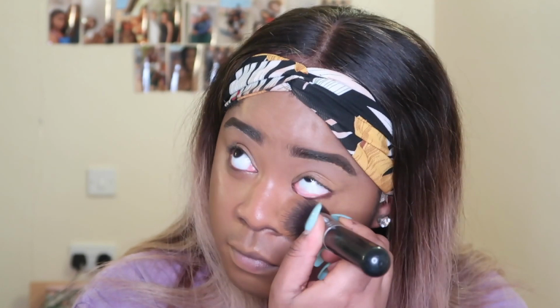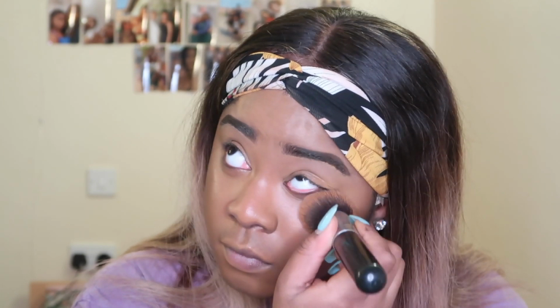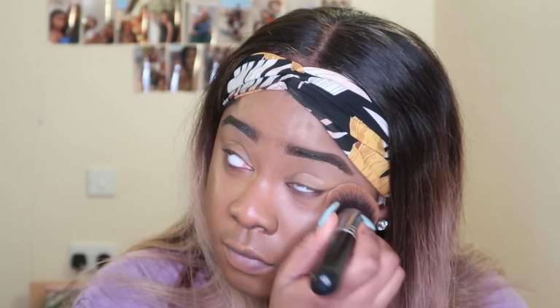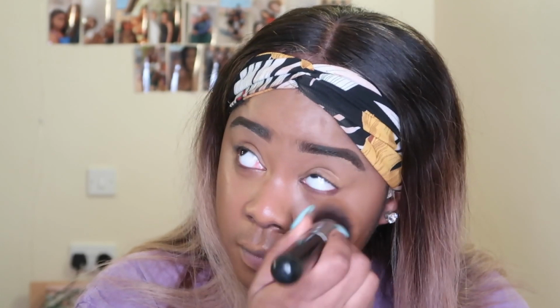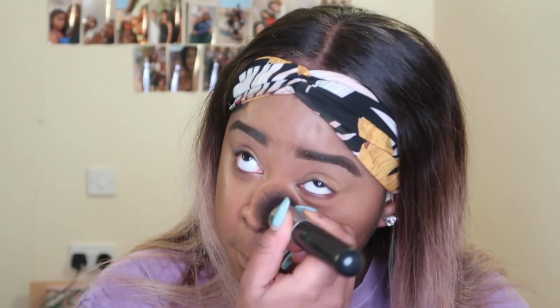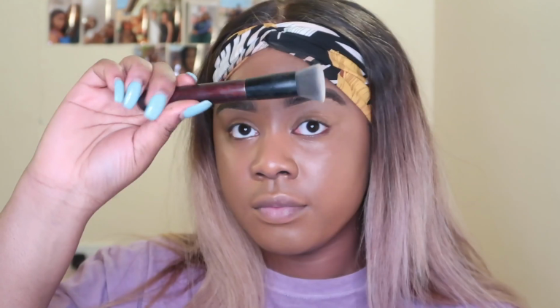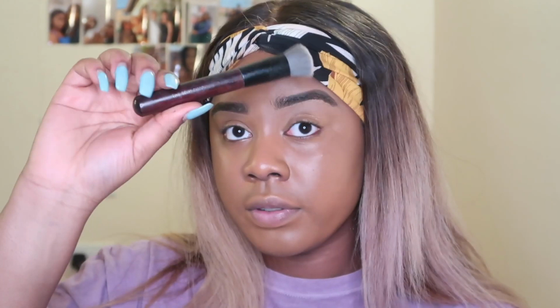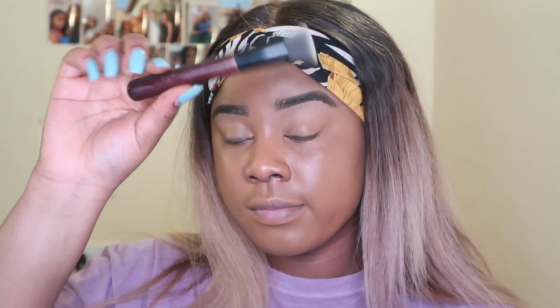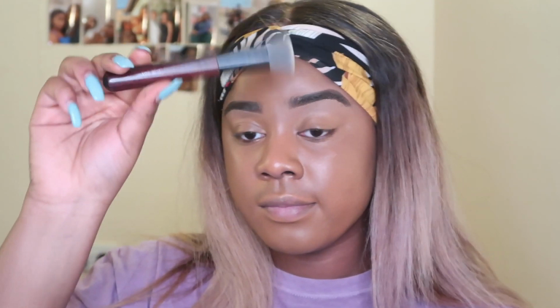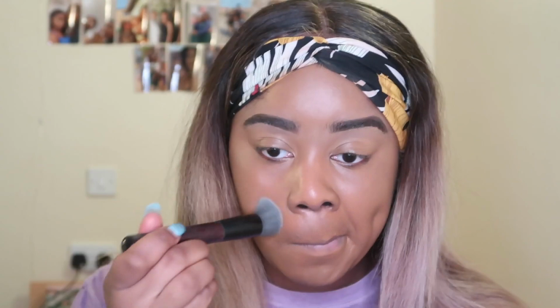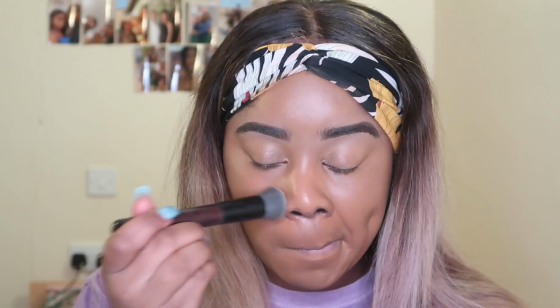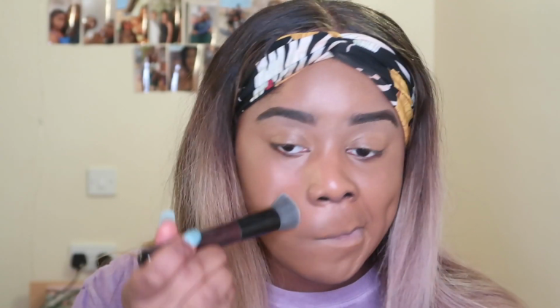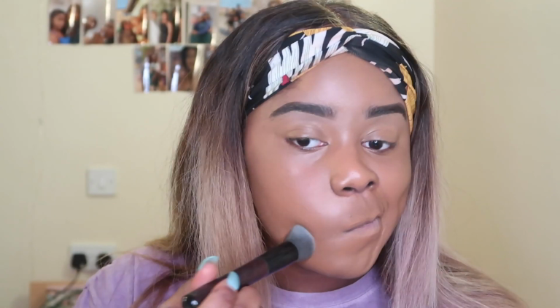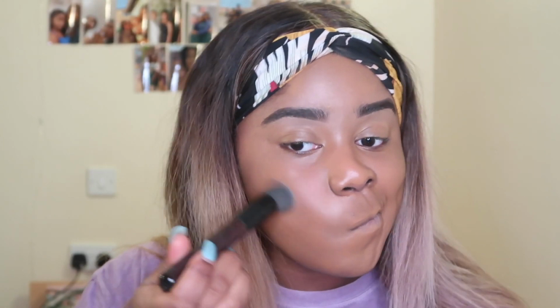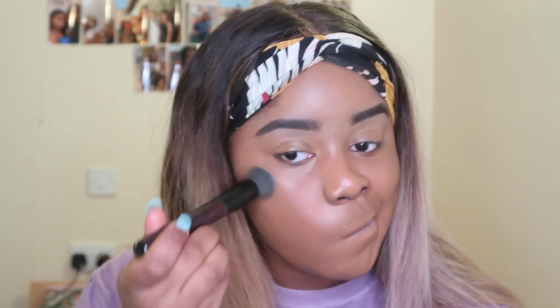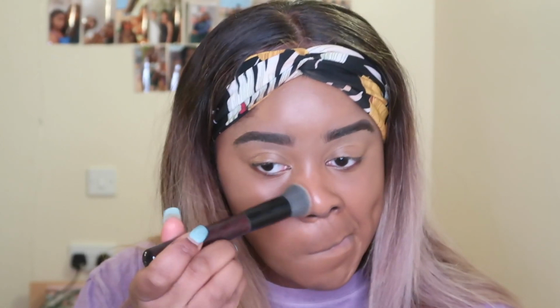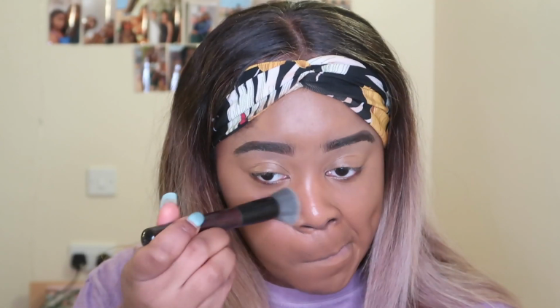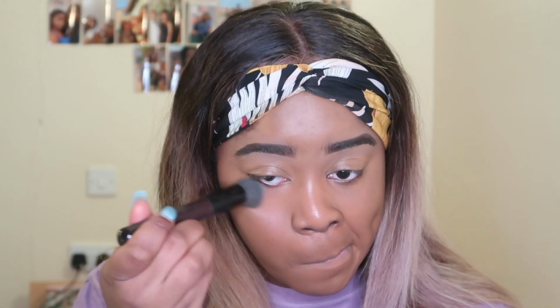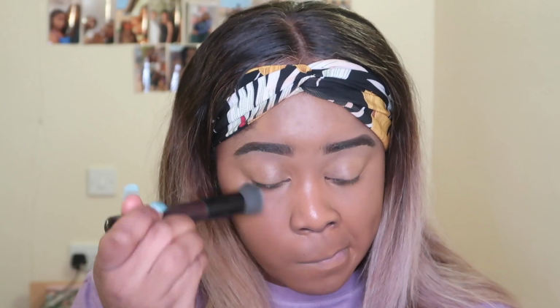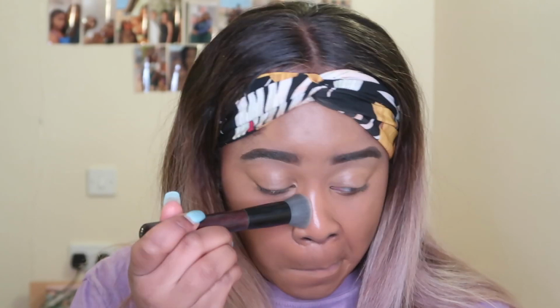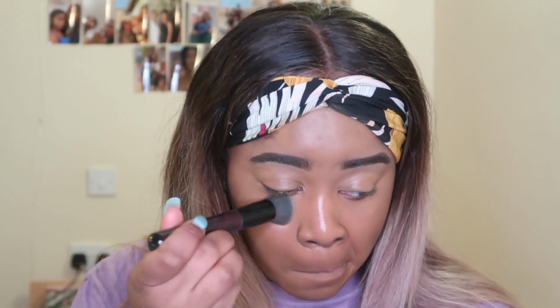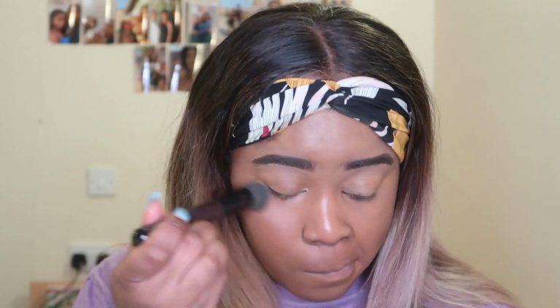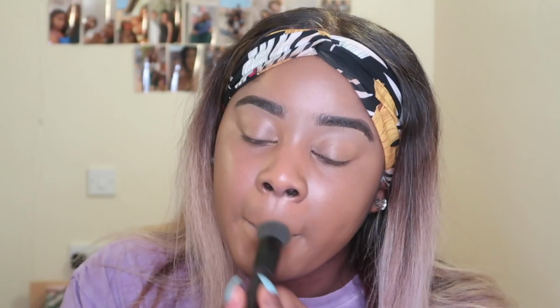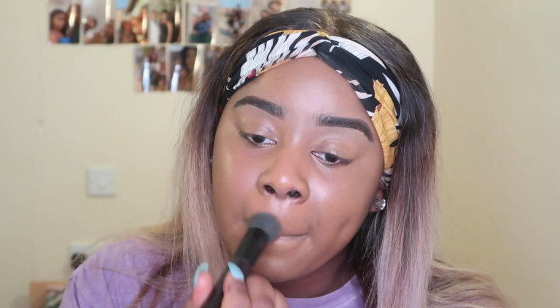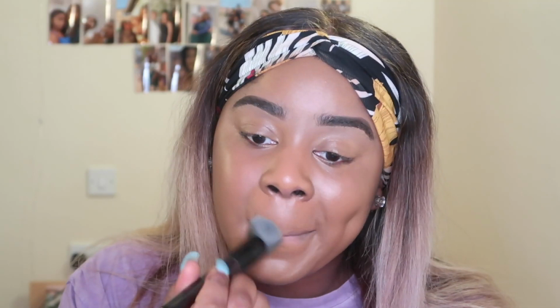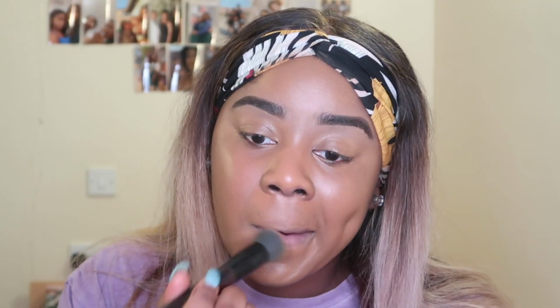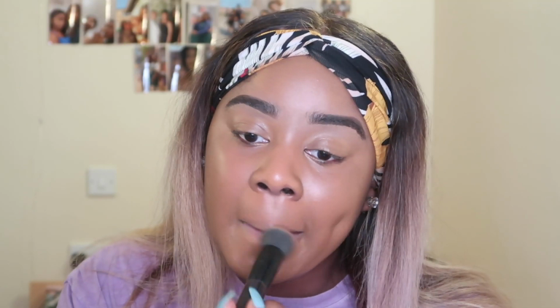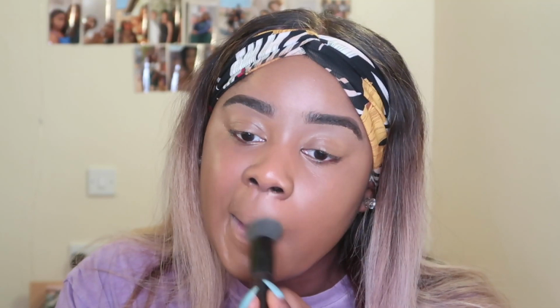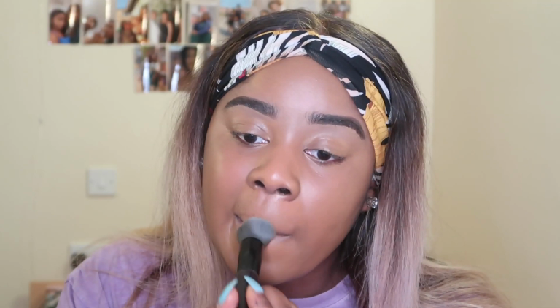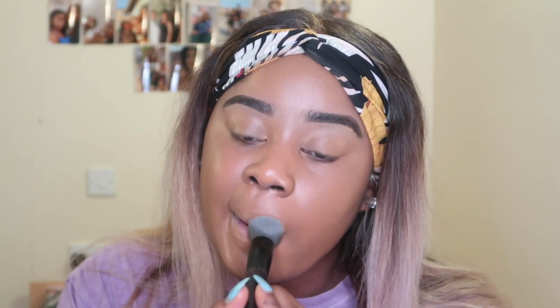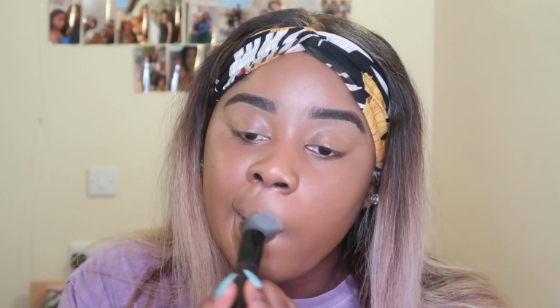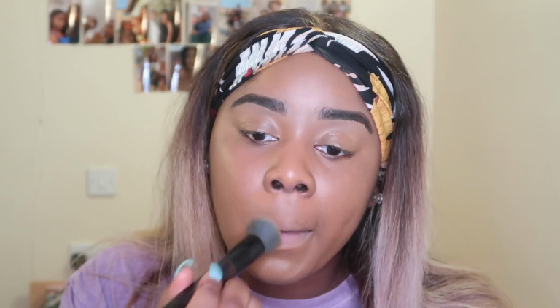With this Body Shop buffing brush I'm just making sure there are no fine lines or streaks in my foundation, because I want it to look really smooth.